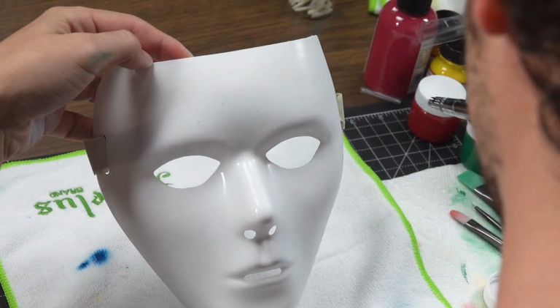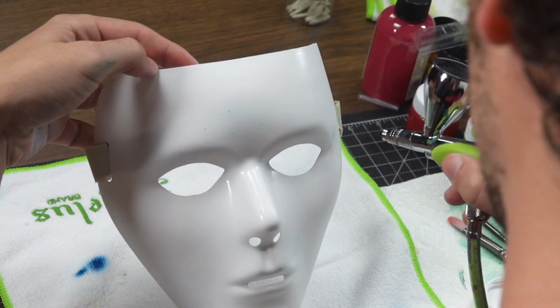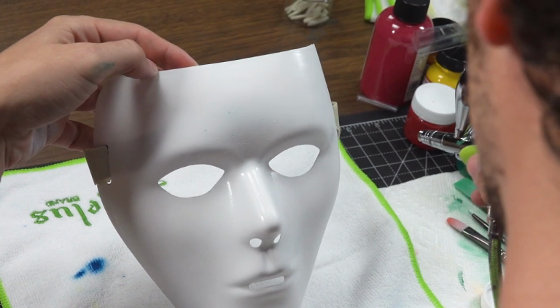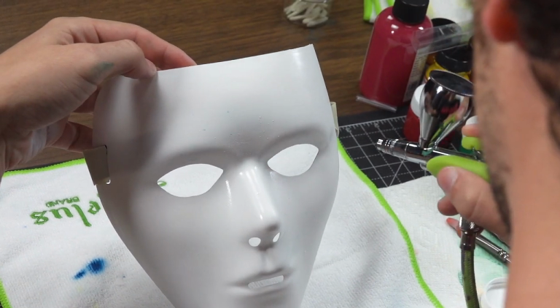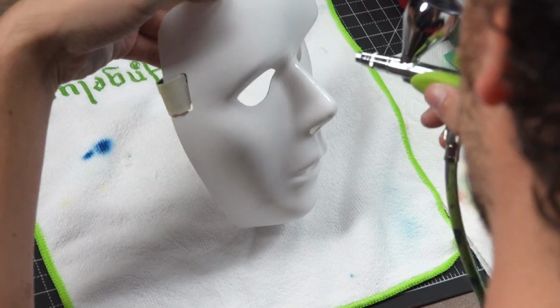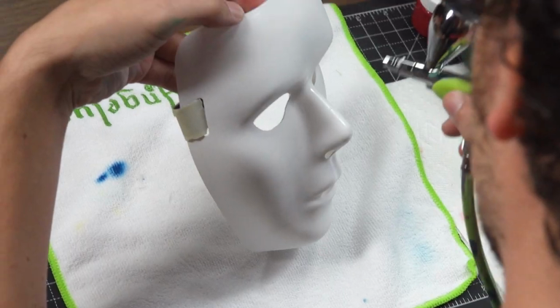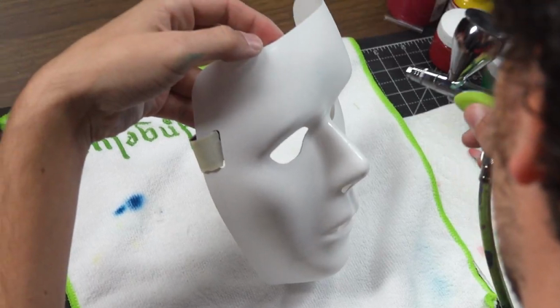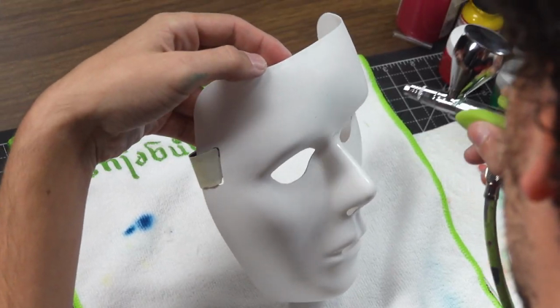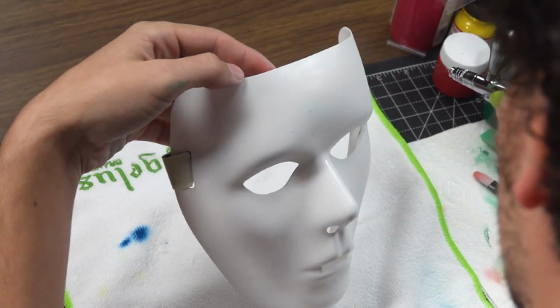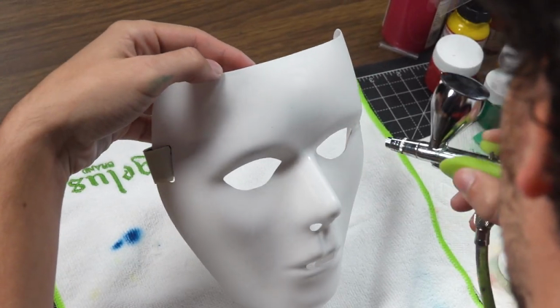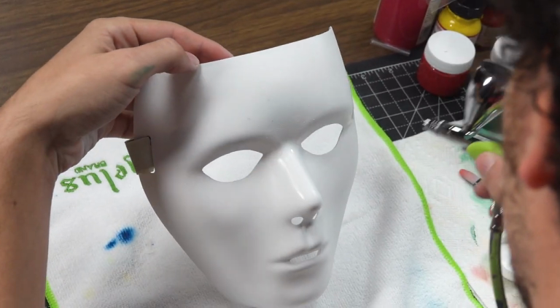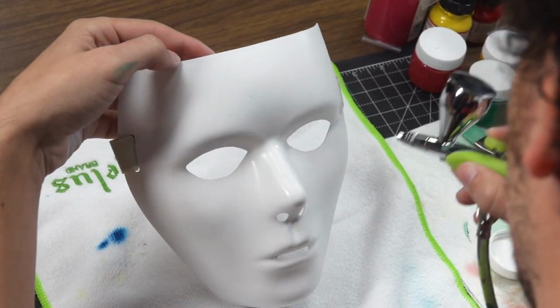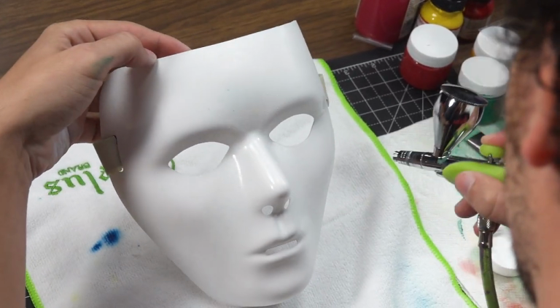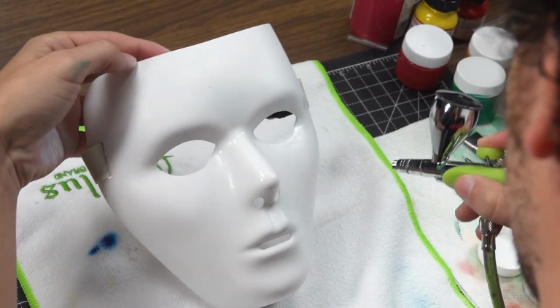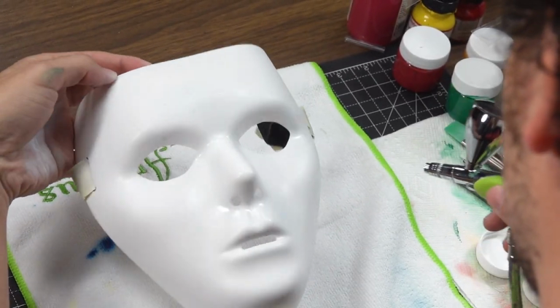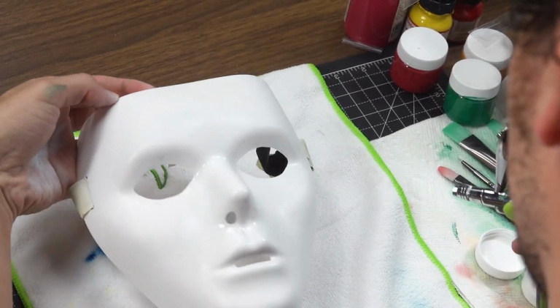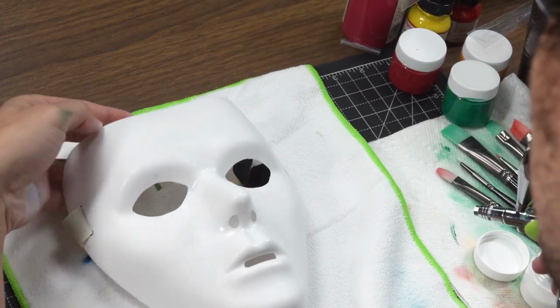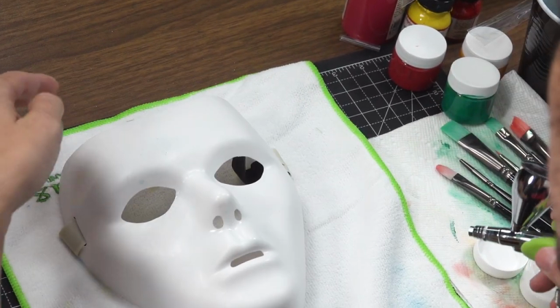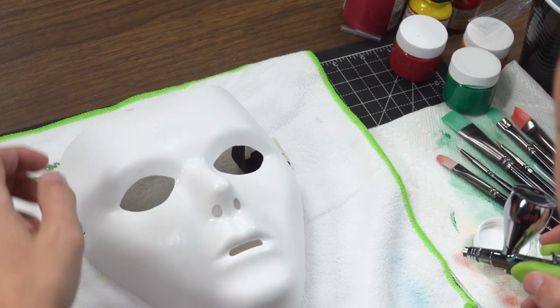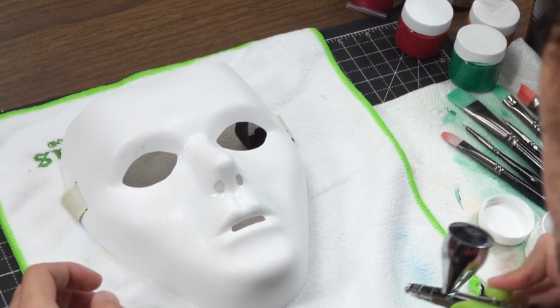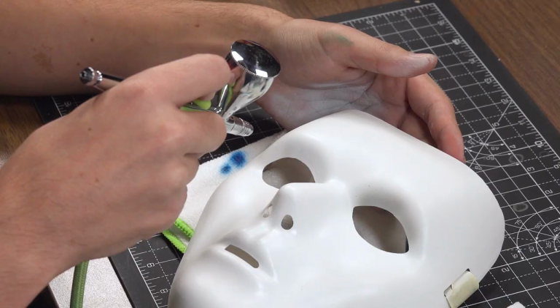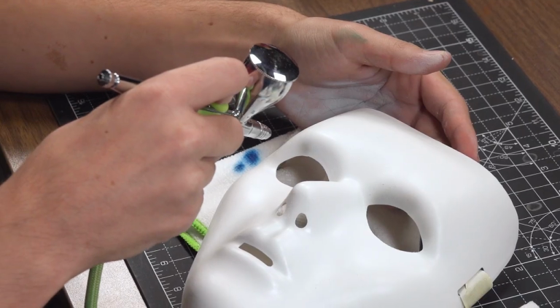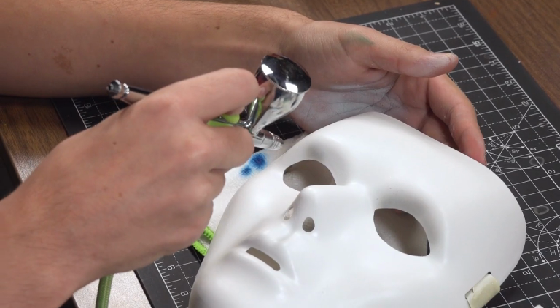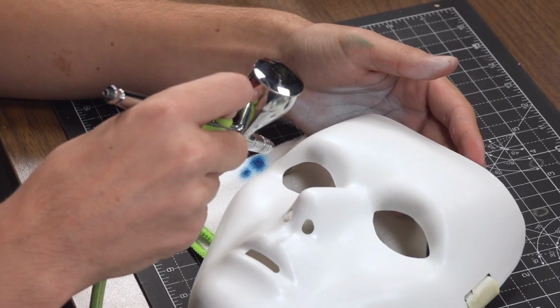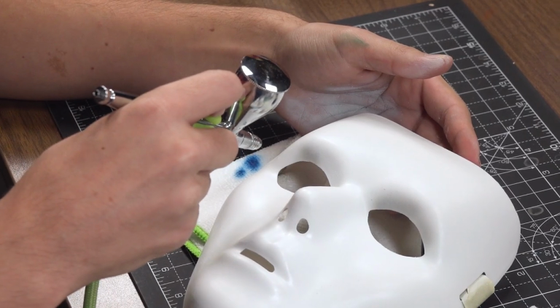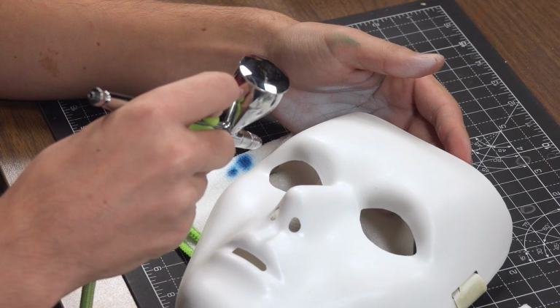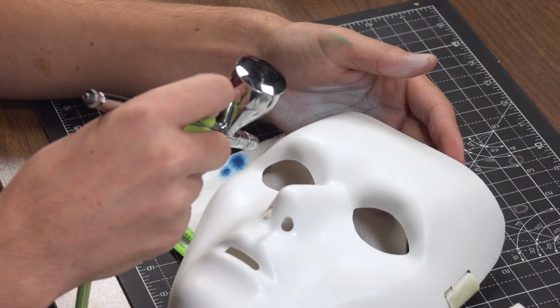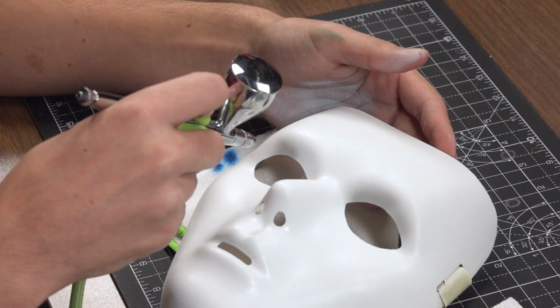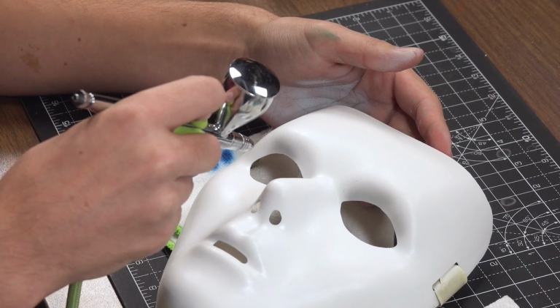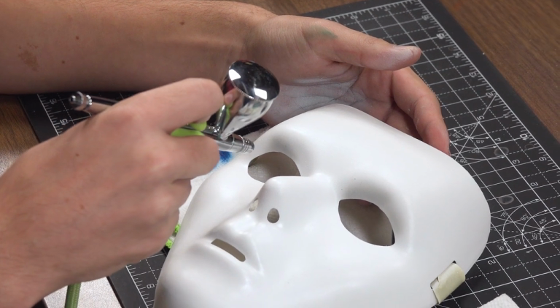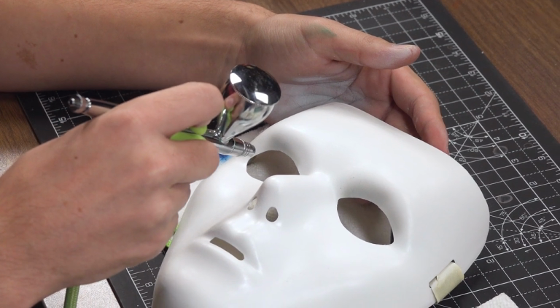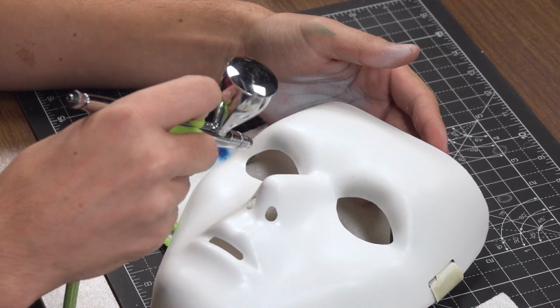I'm going to take some light grey, some Too Hard, and some Too Thin, and use that to accentuate some of the features on the mask.